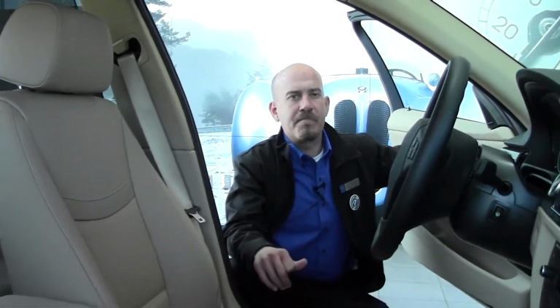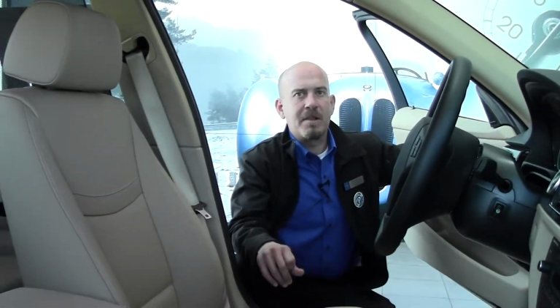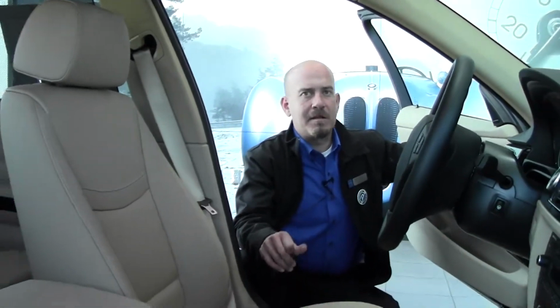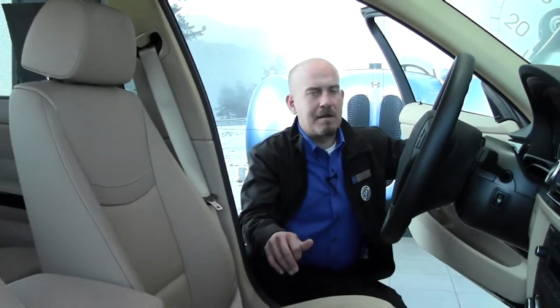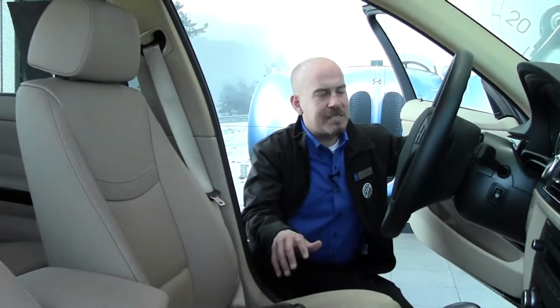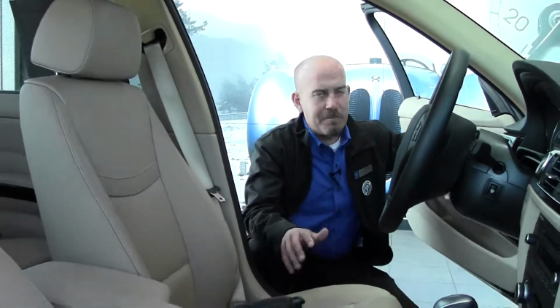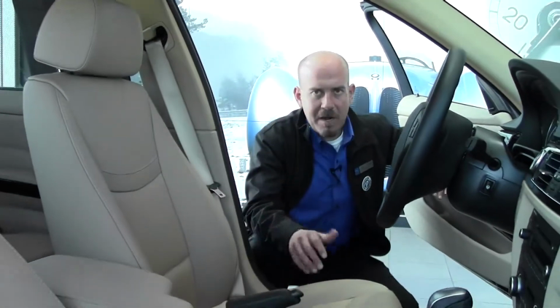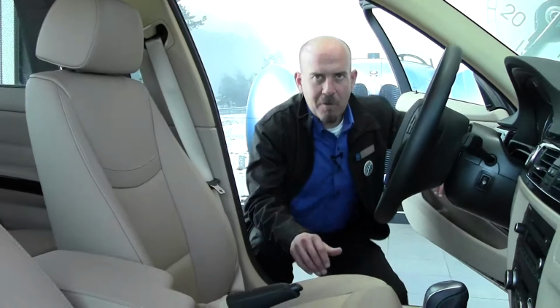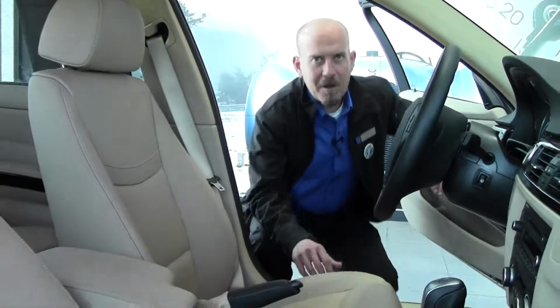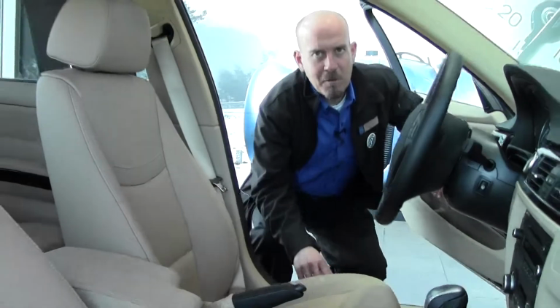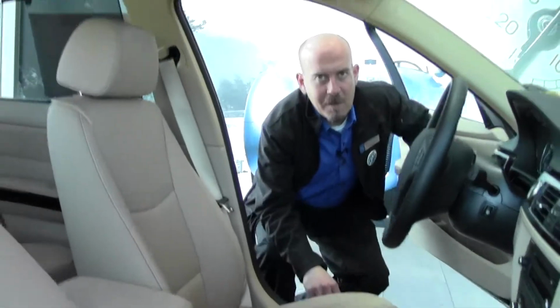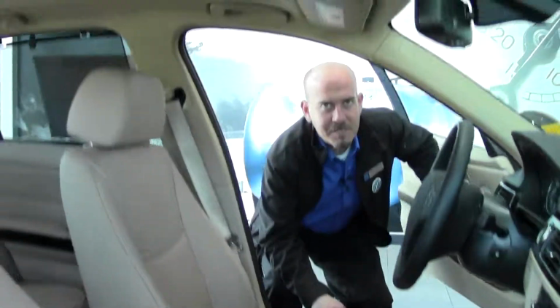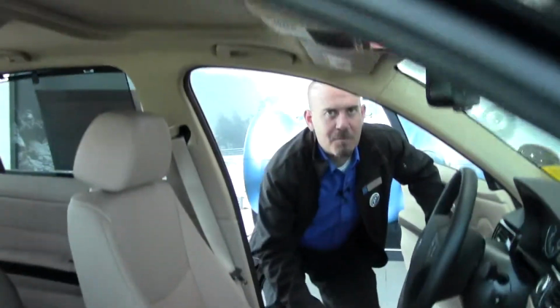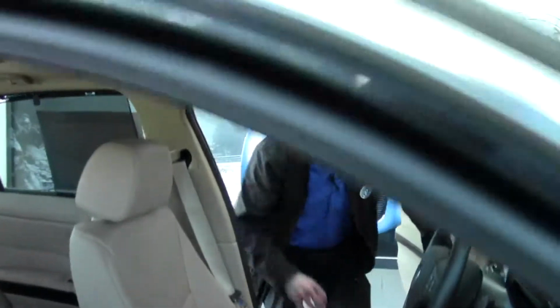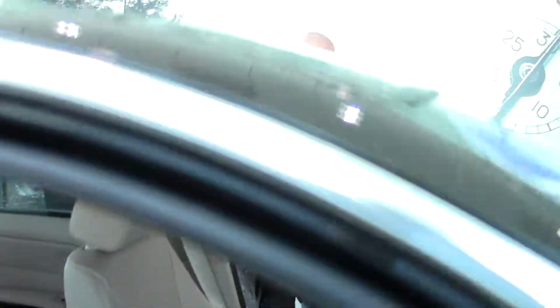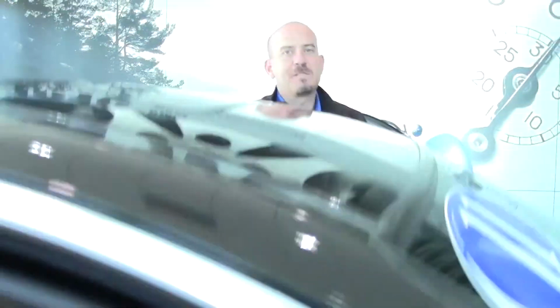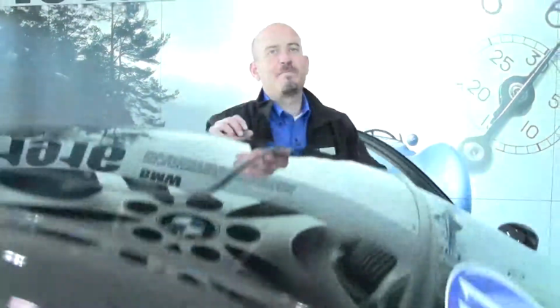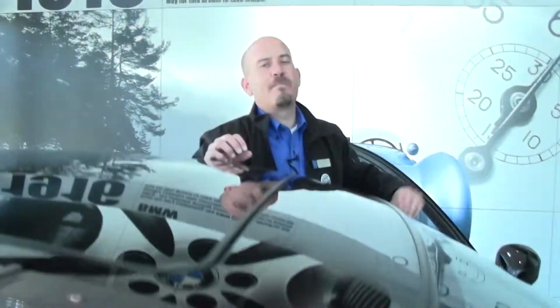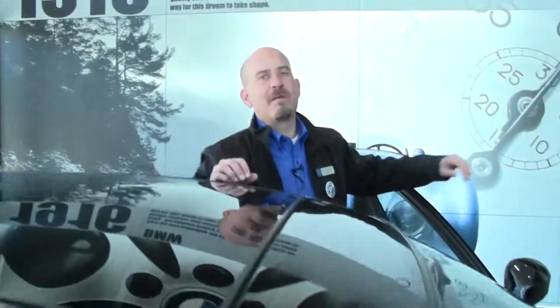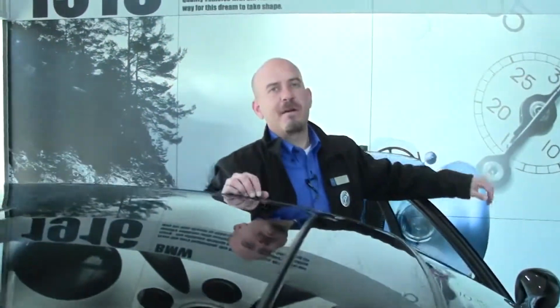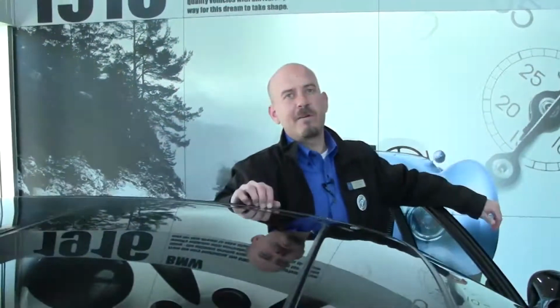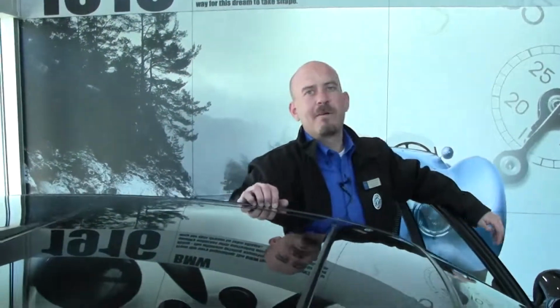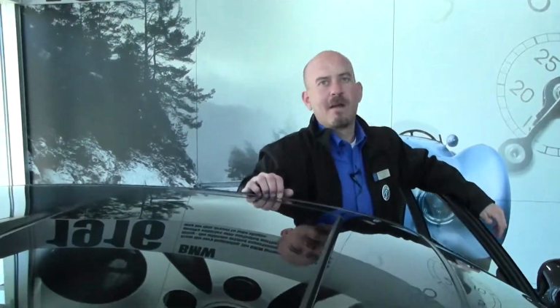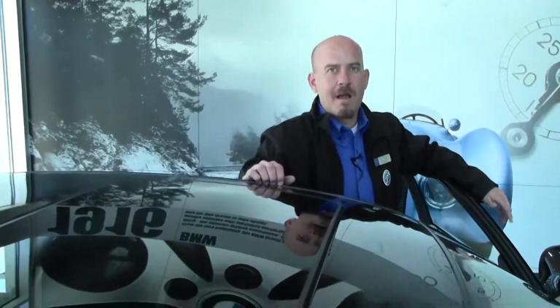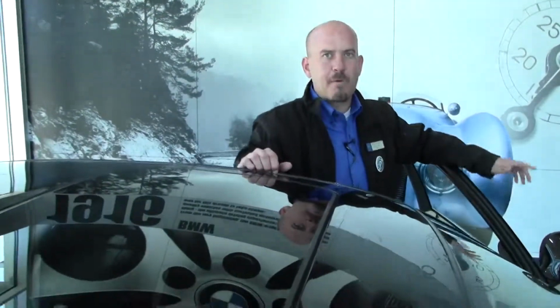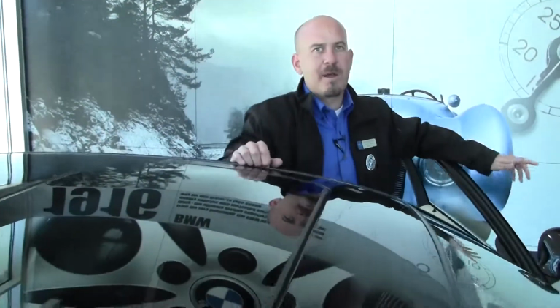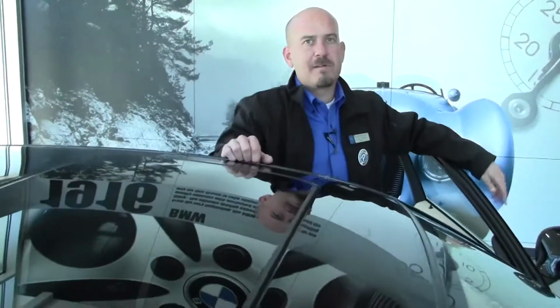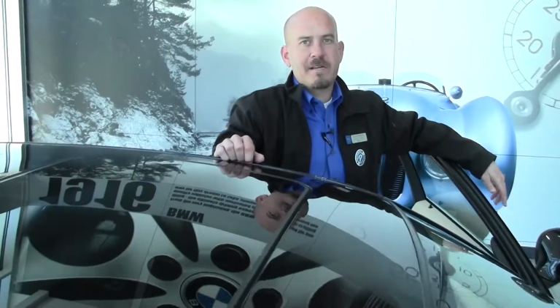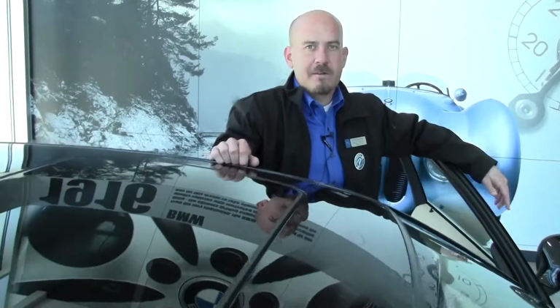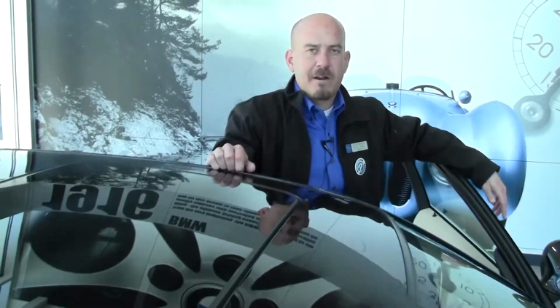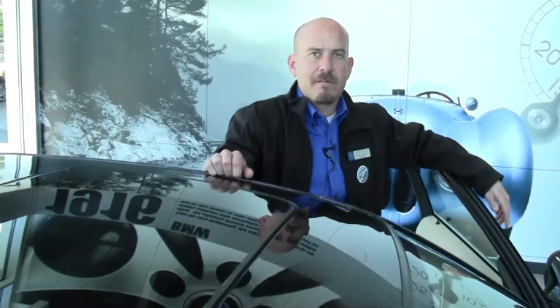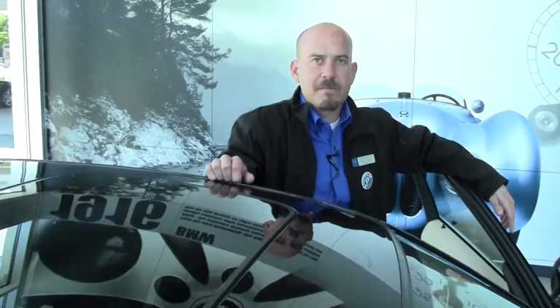Come see me or anyone else here at Performance BMW and we'll be able to take good care of you.